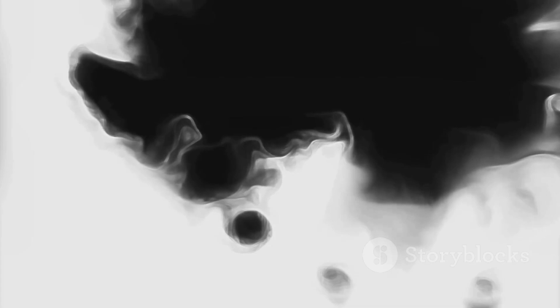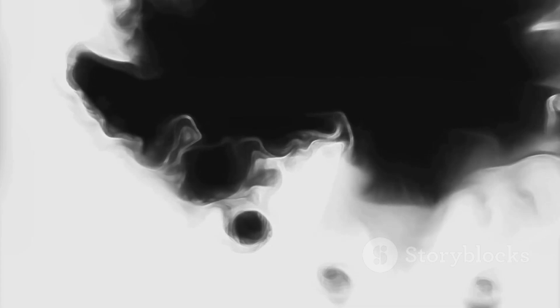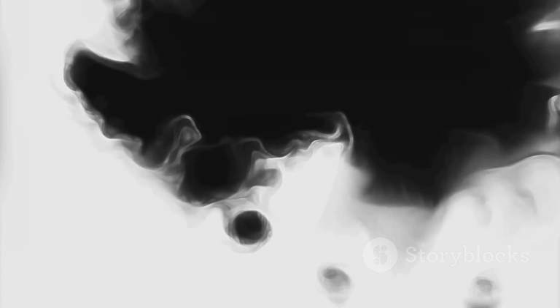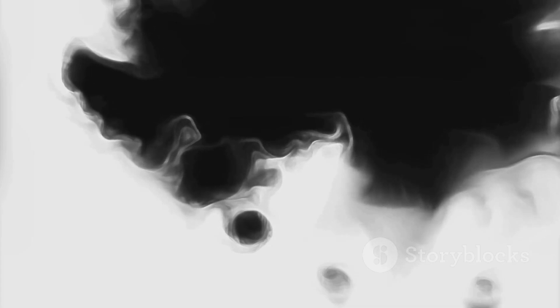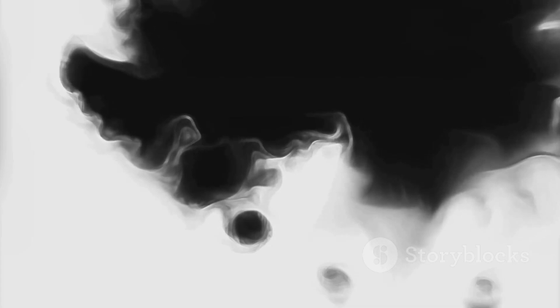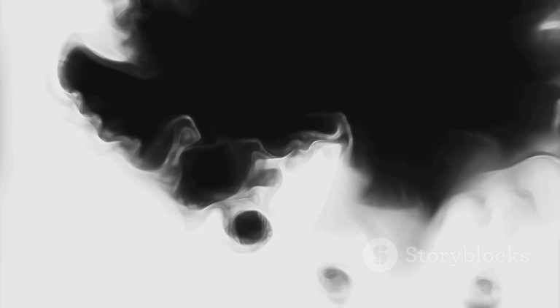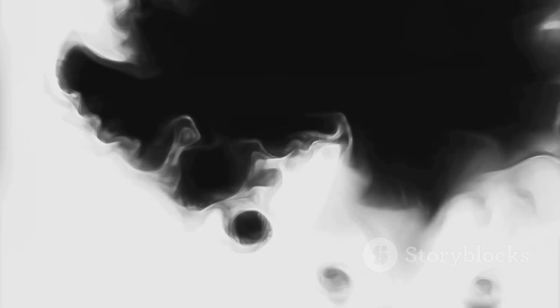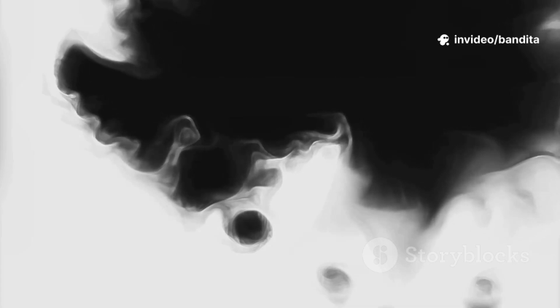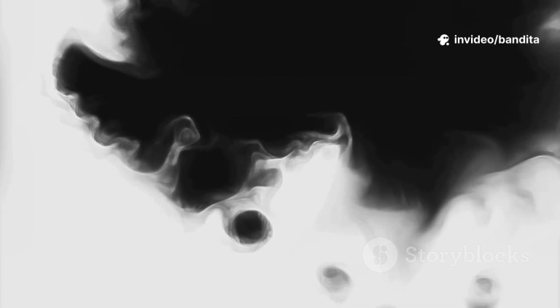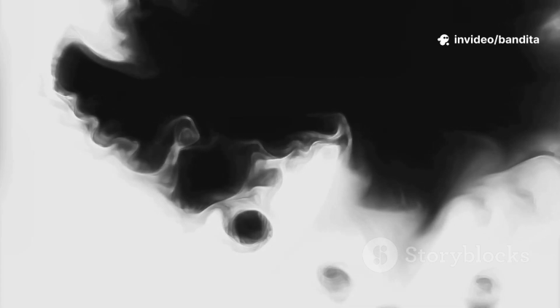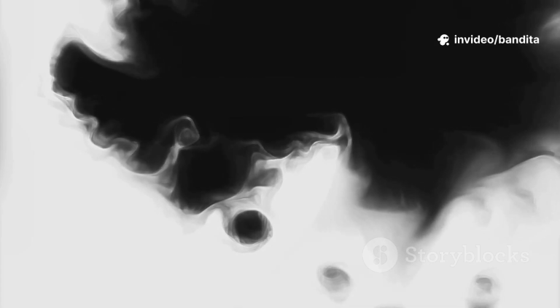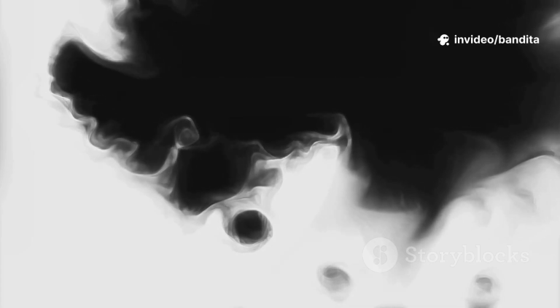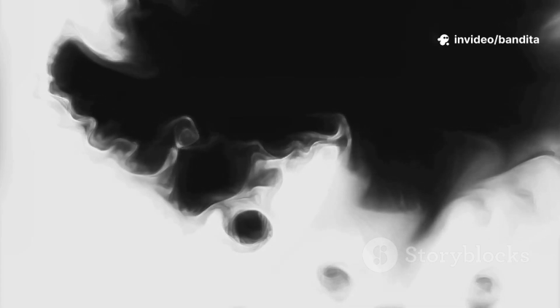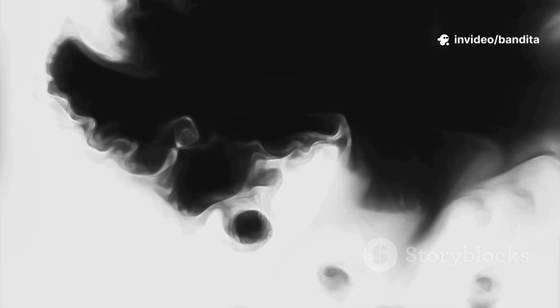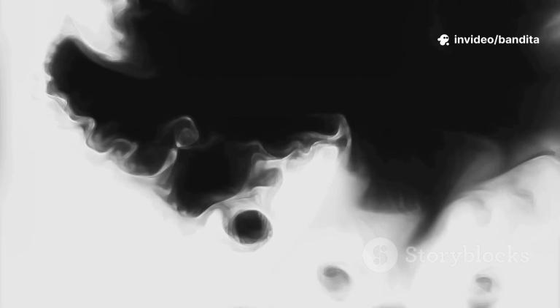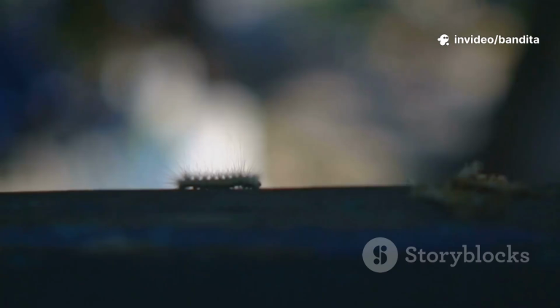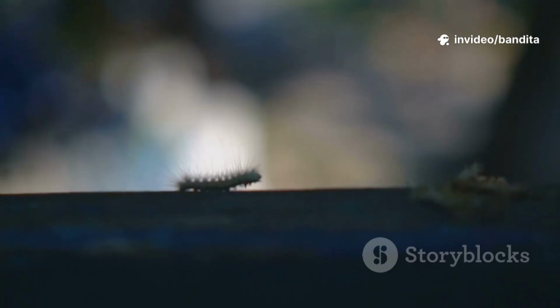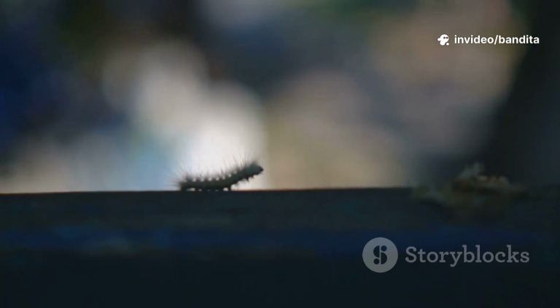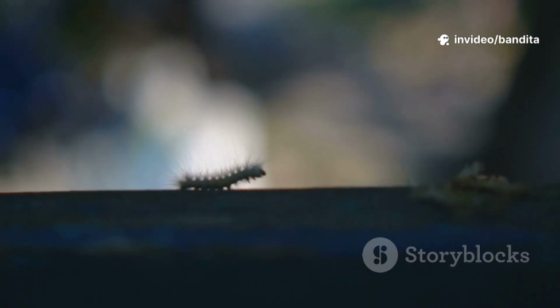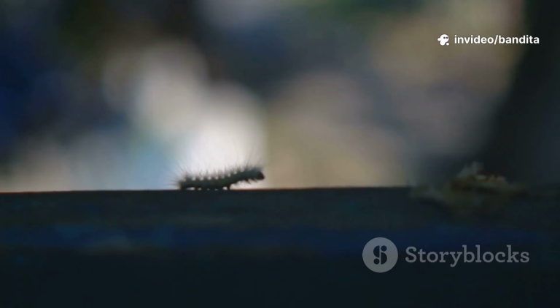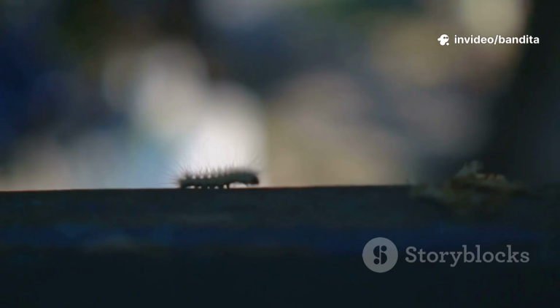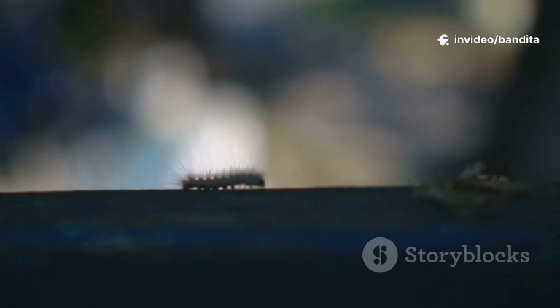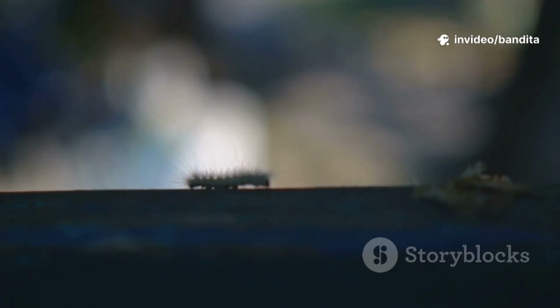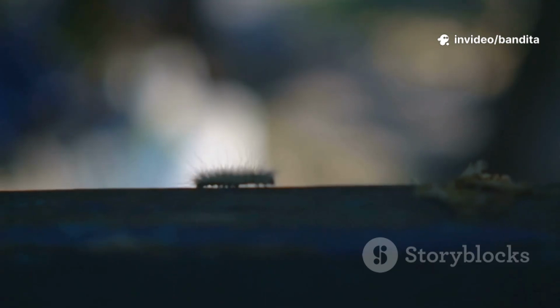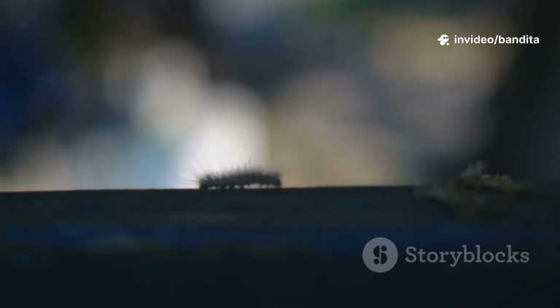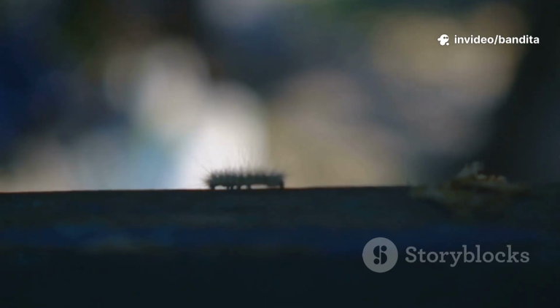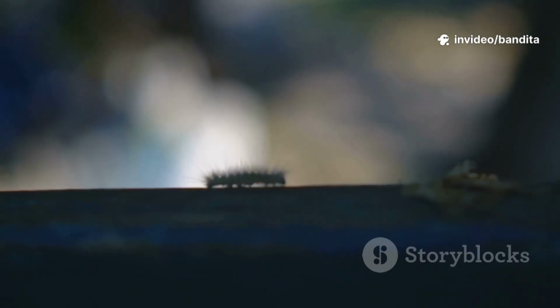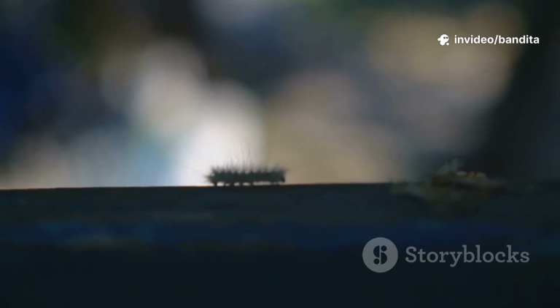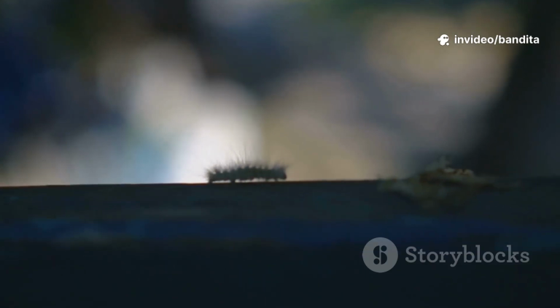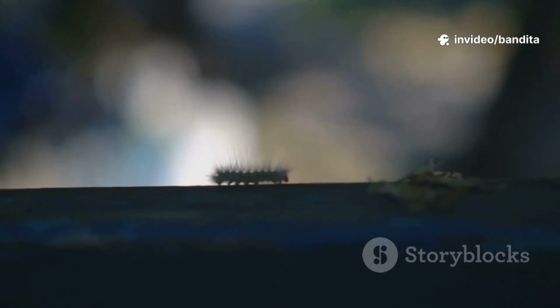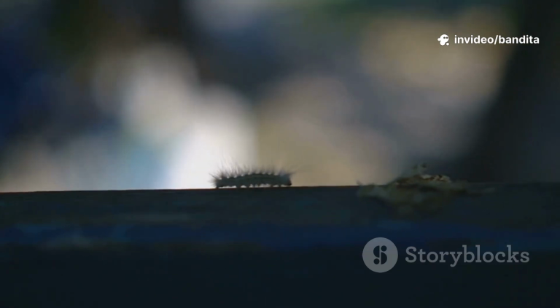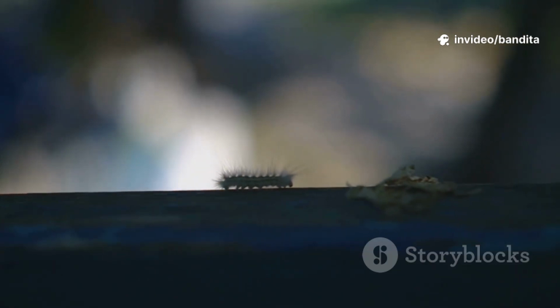Callie does this not once, not twice, but four times. Soon she's a big, plump, happy caterpillar, ready for her next big change.